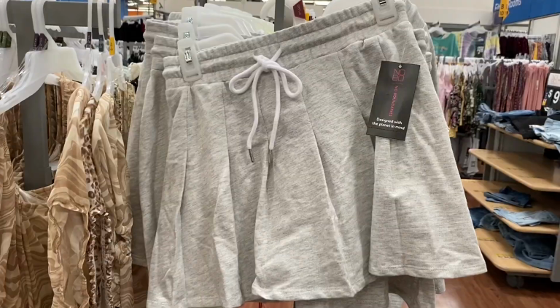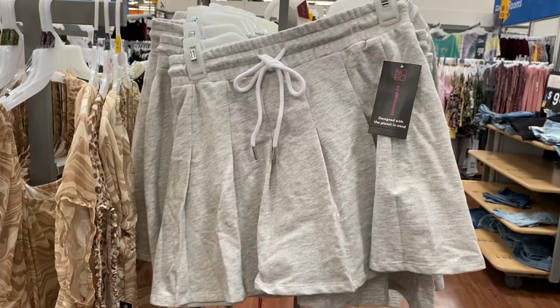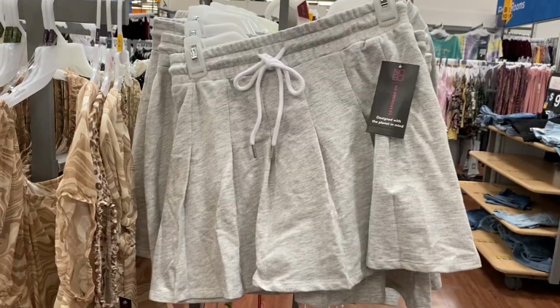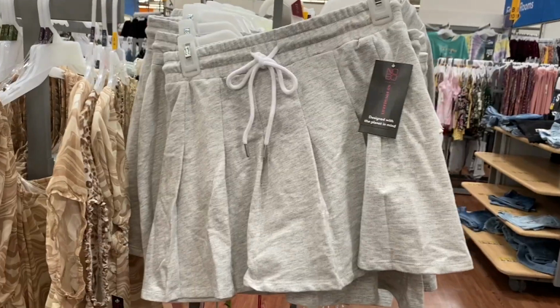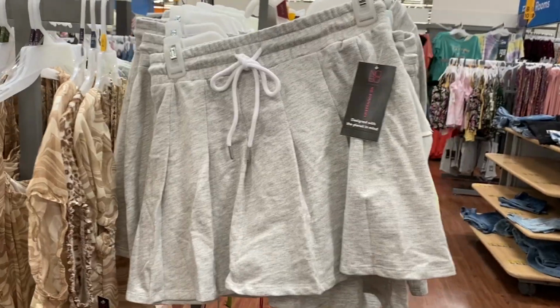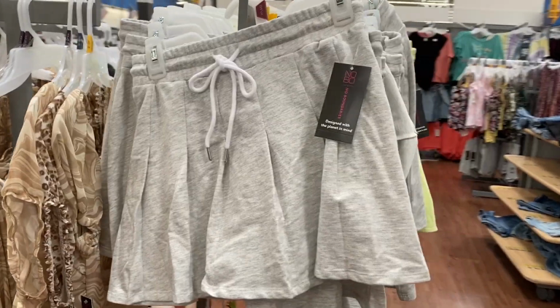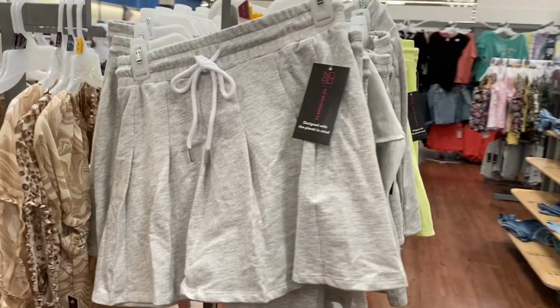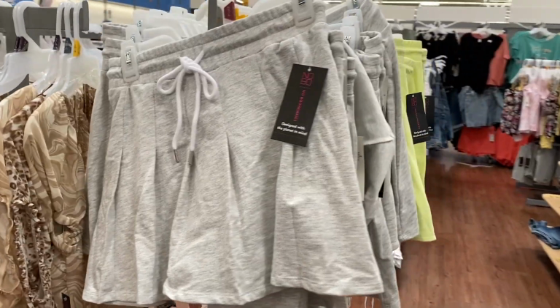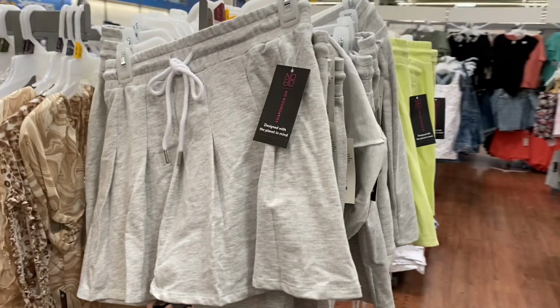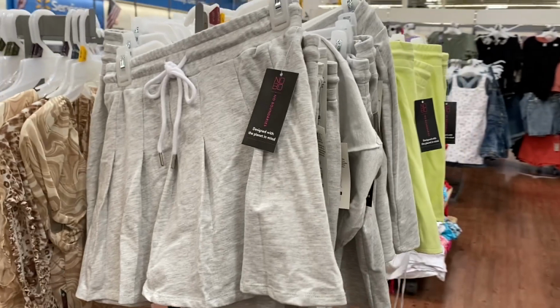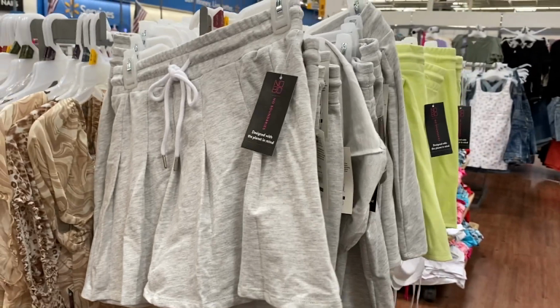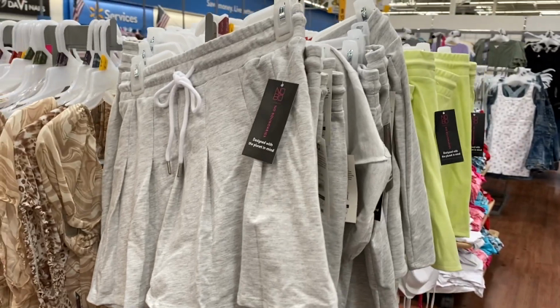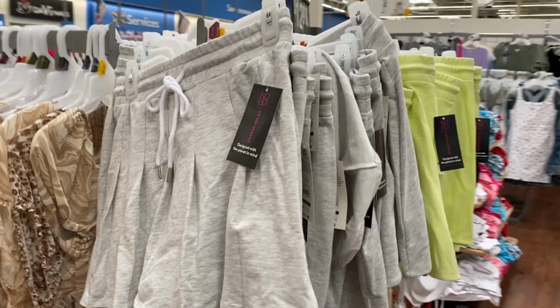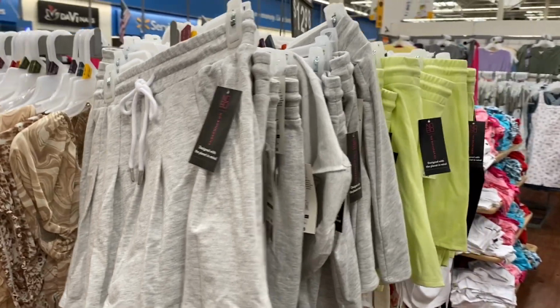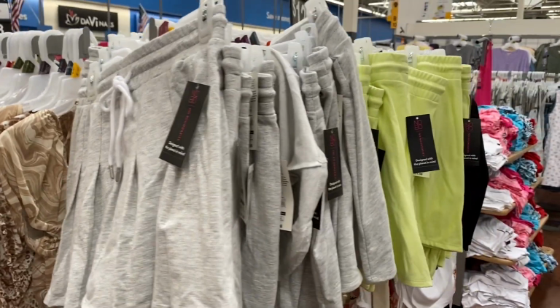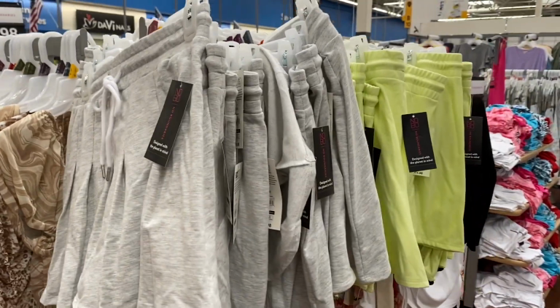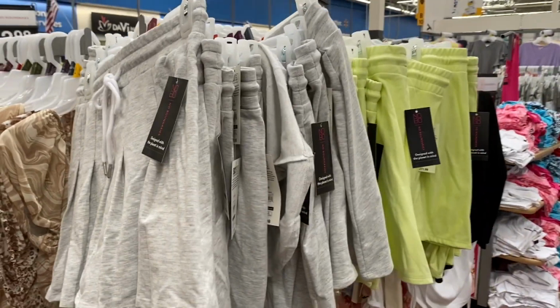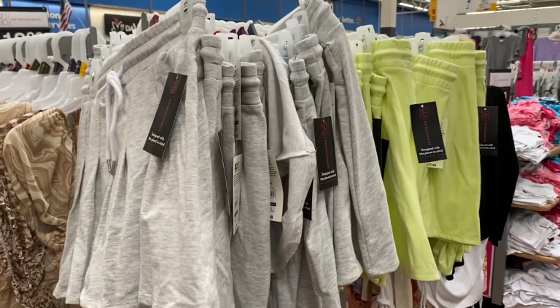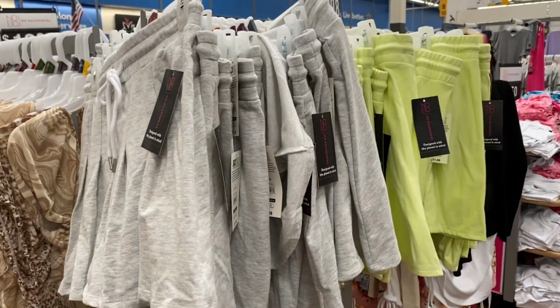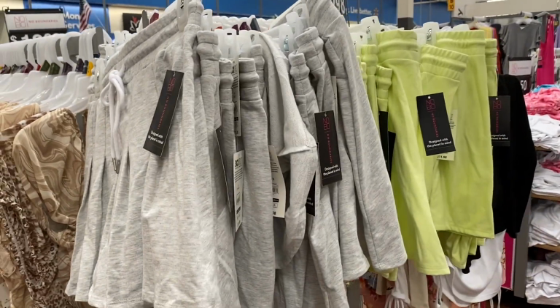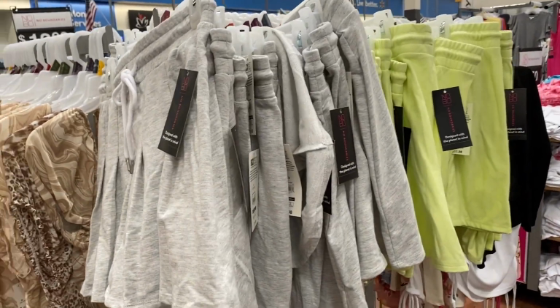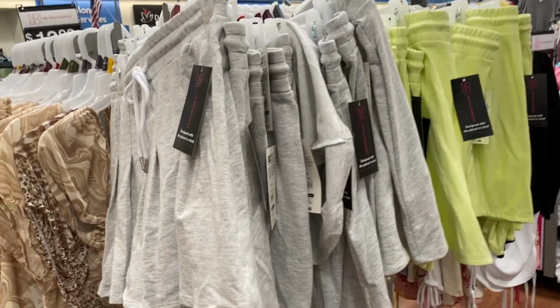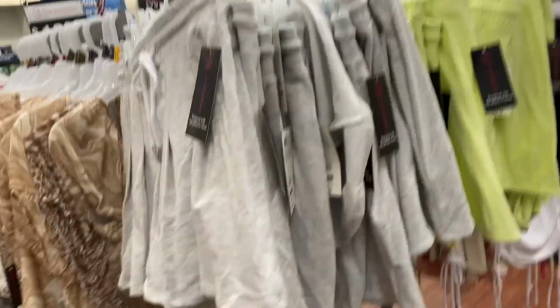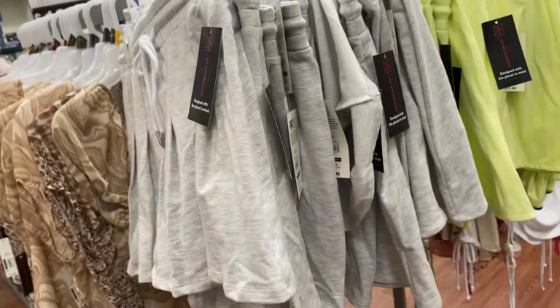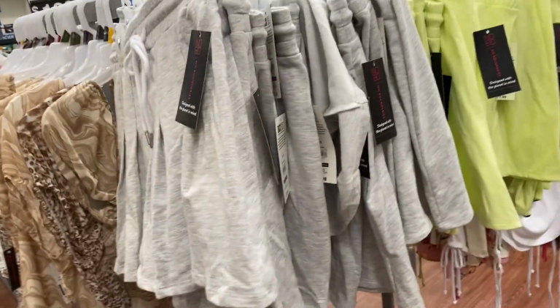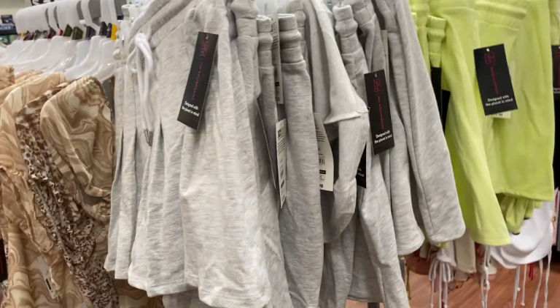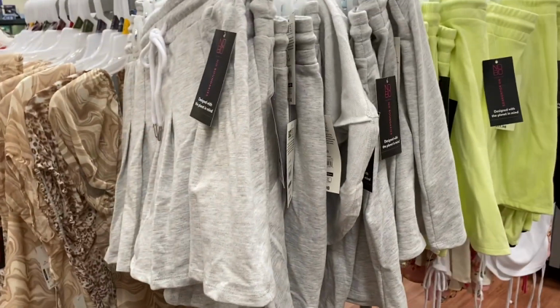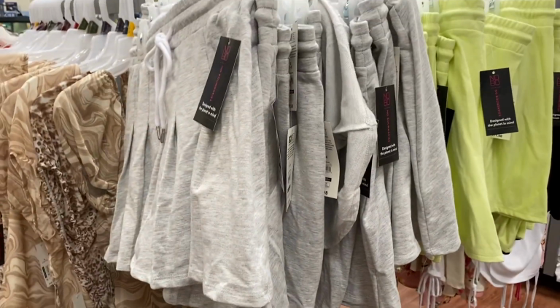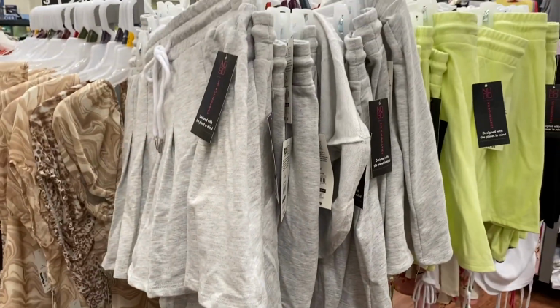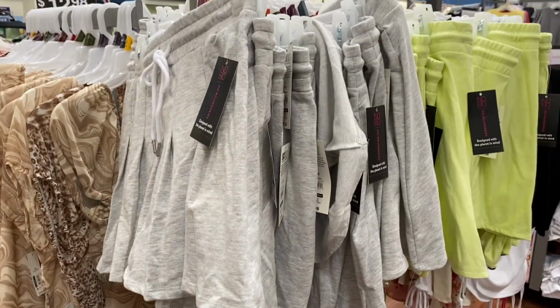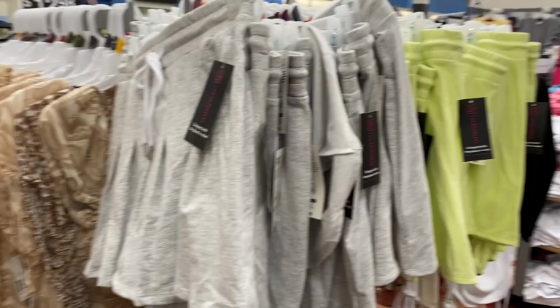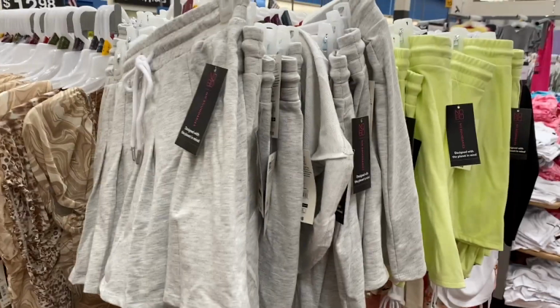These pleated skirts by No Boundaries are under $12. They do come in several colors.